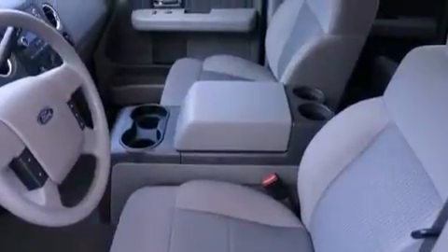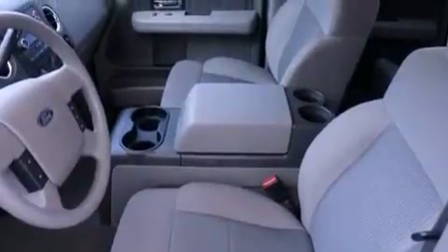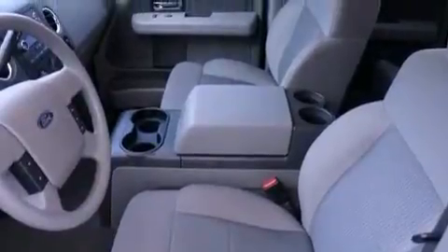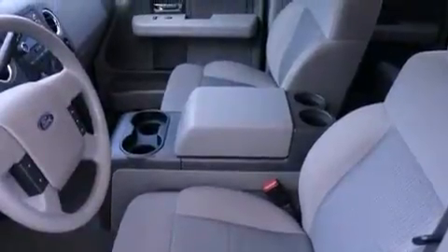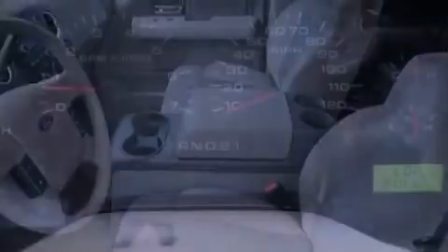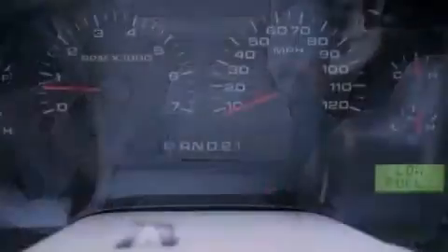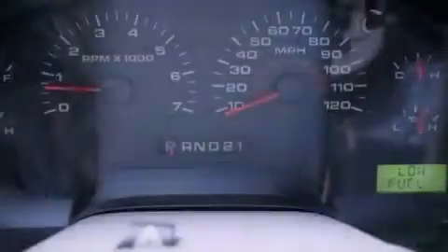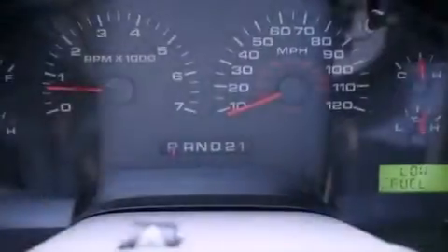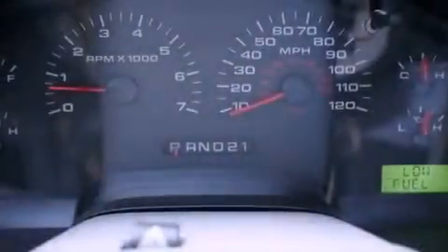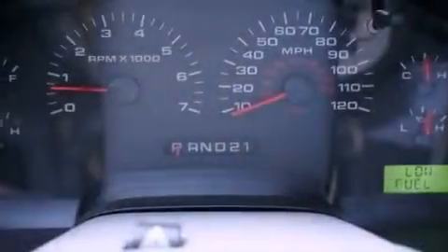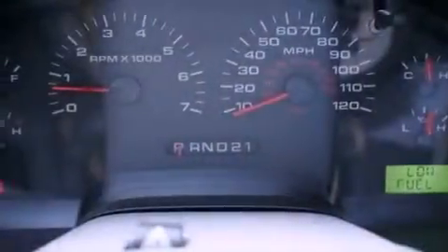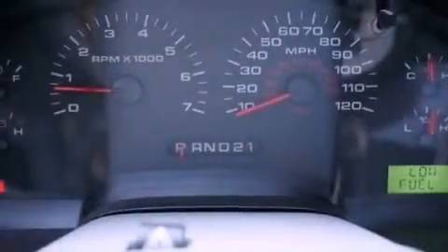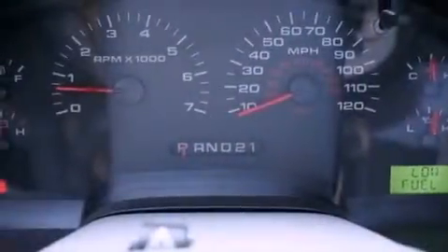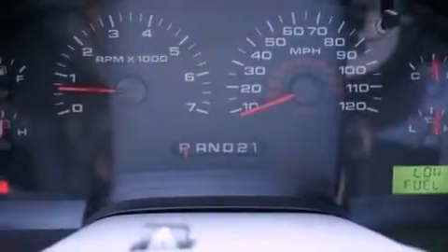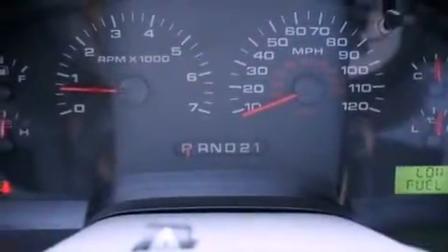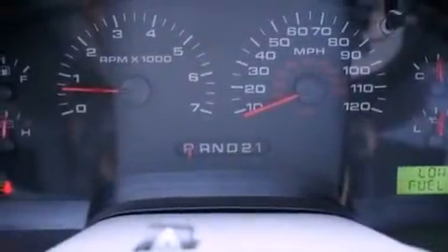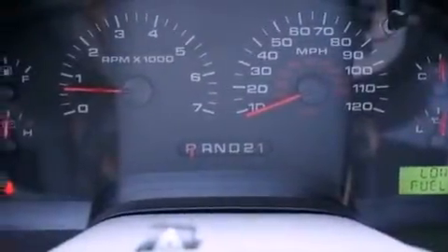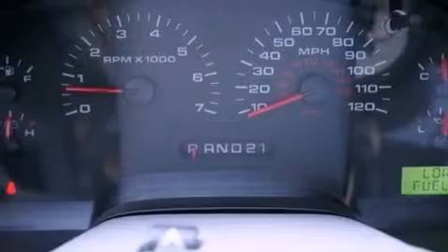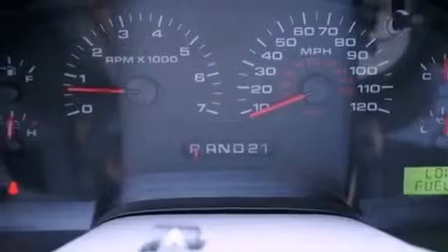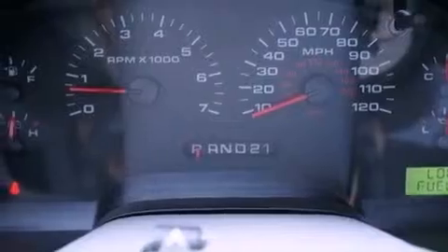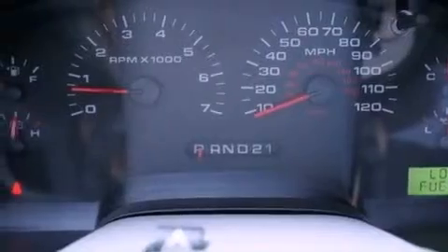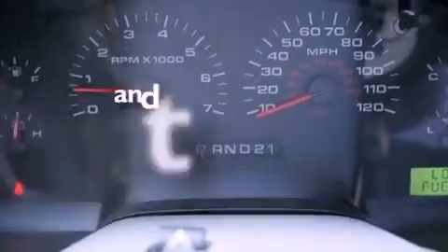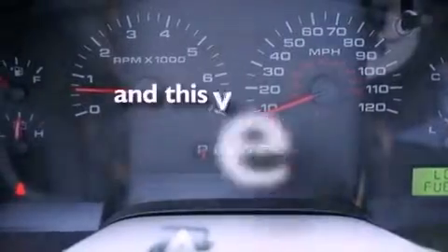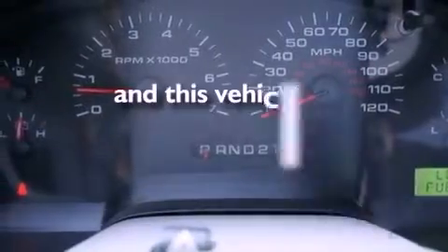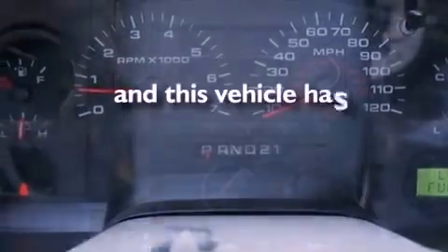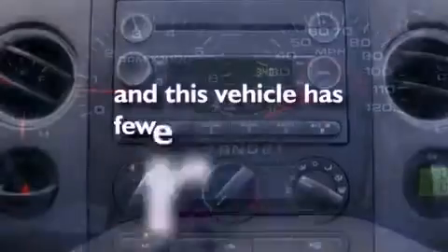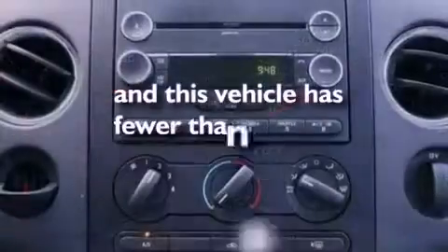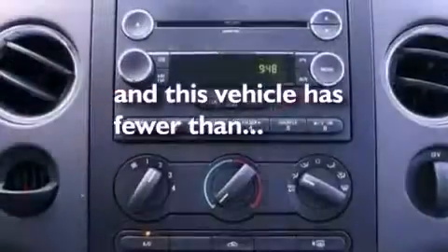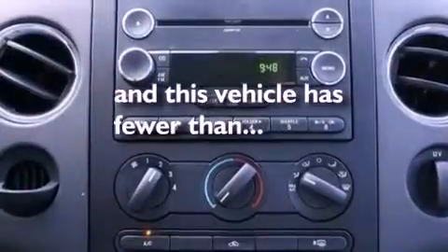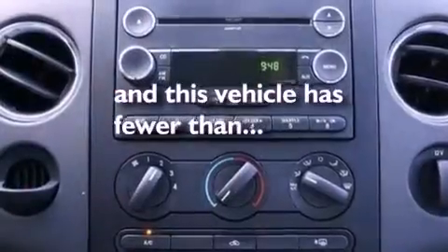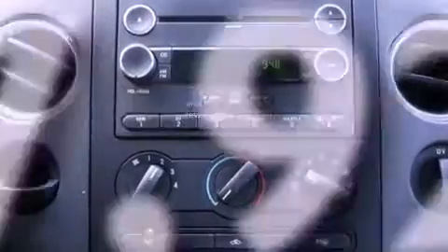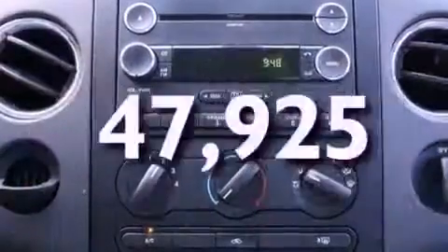Privacy glass, an anti-lock braking system, air conditioning, and this vehicle has less than 48,000 miles.